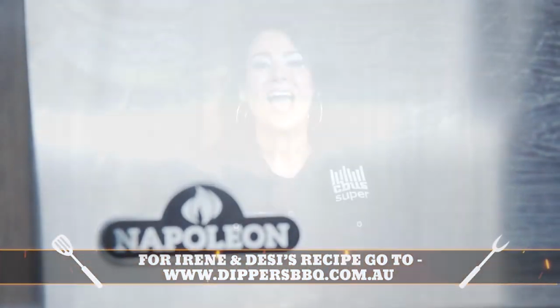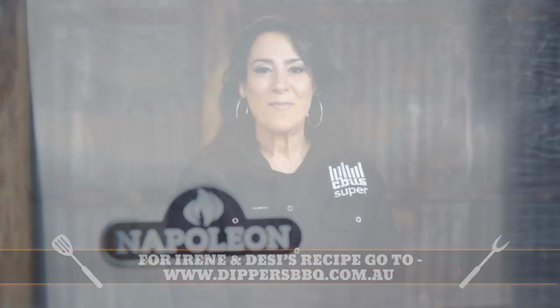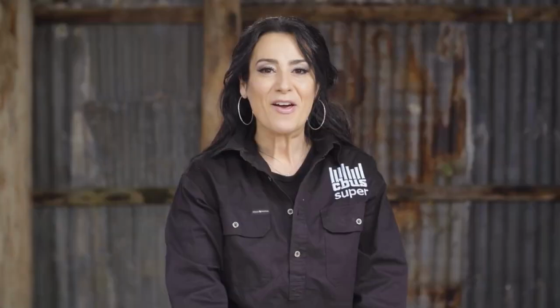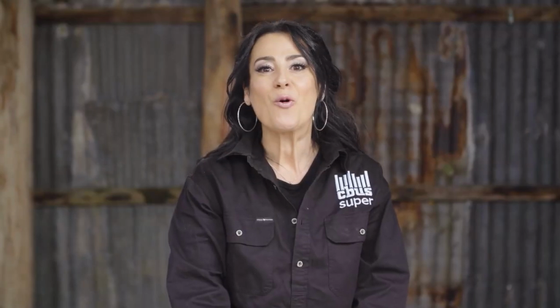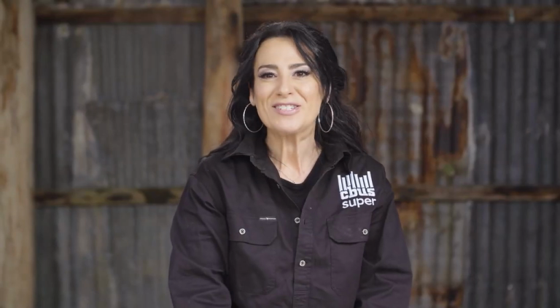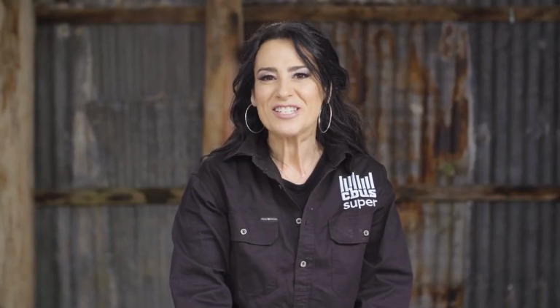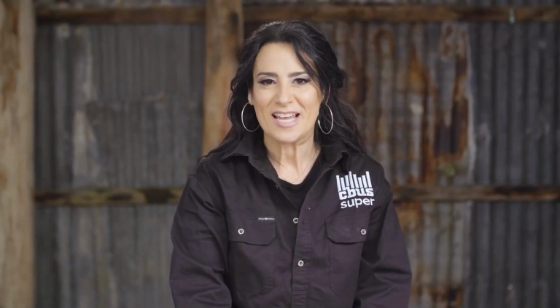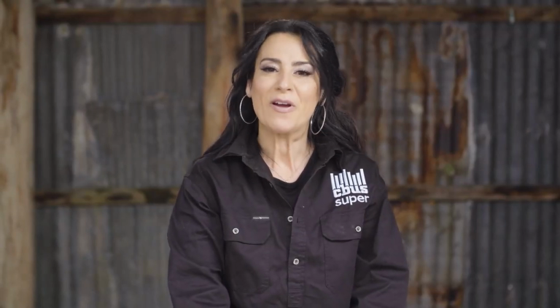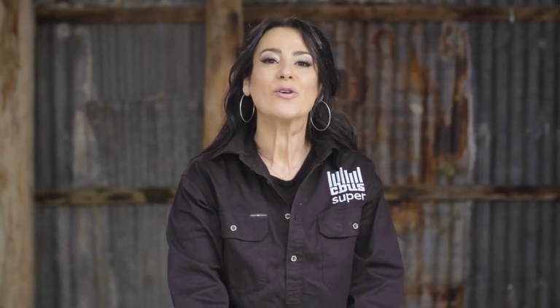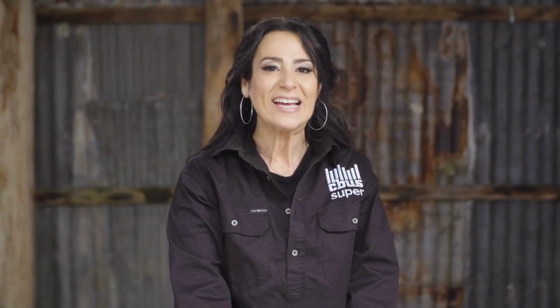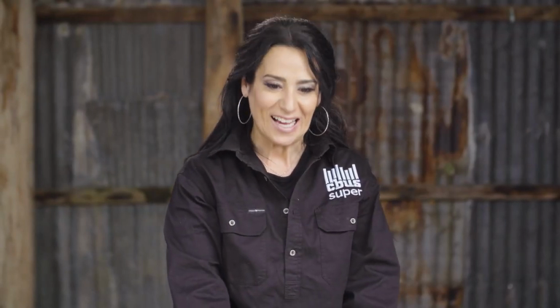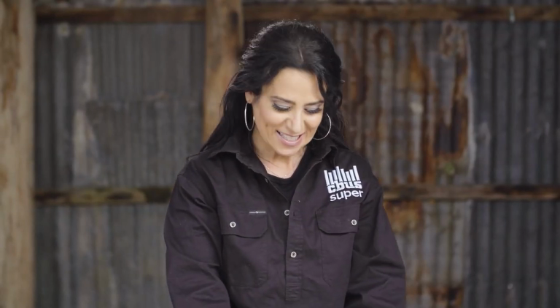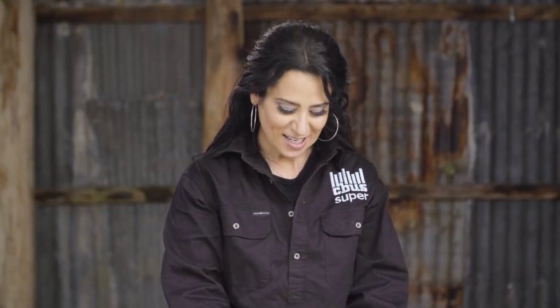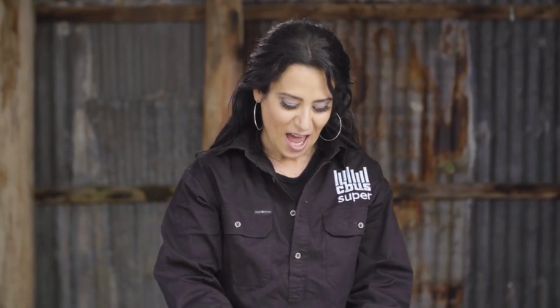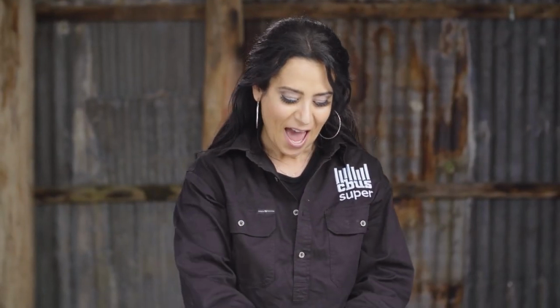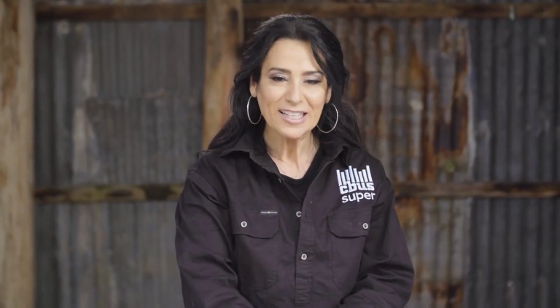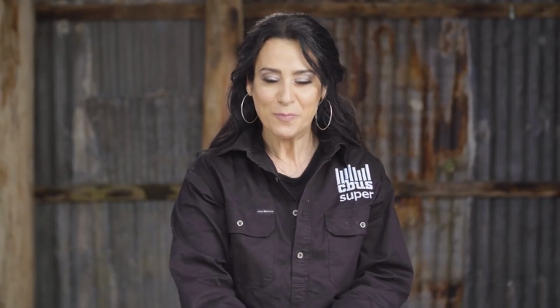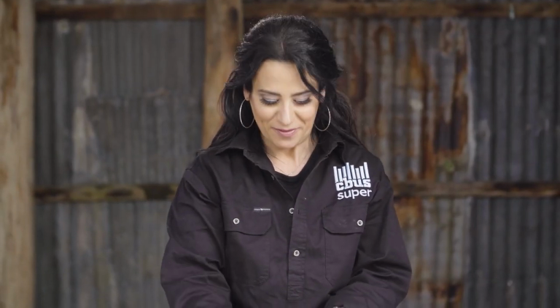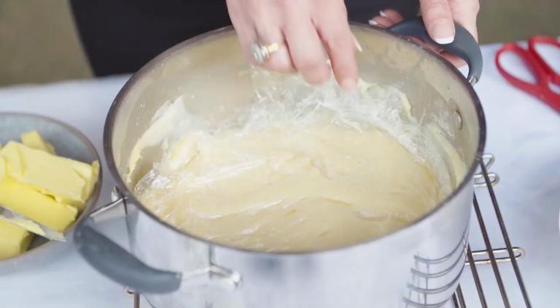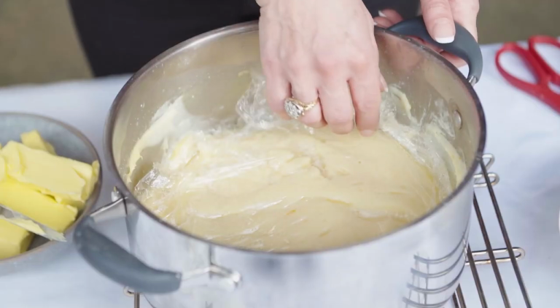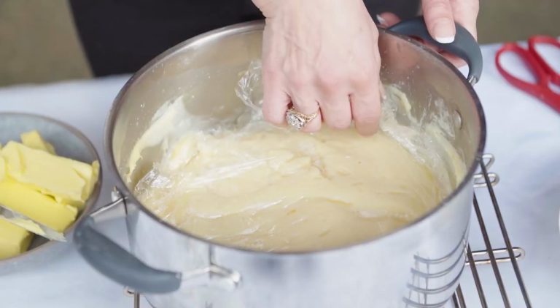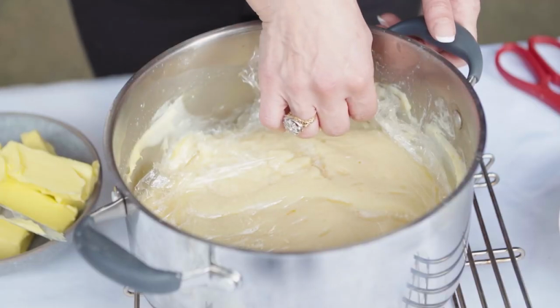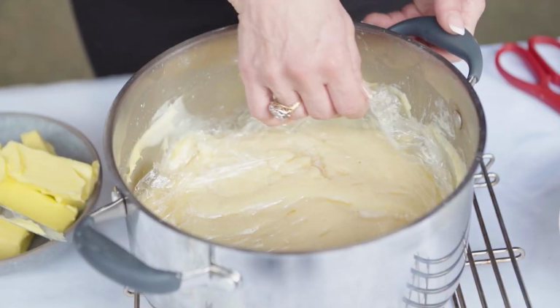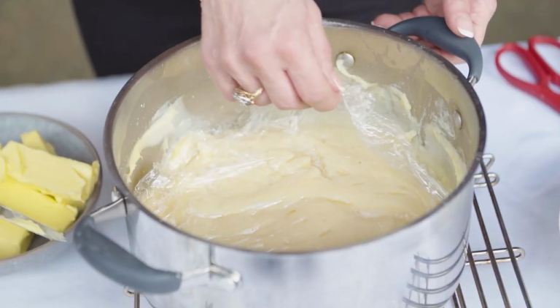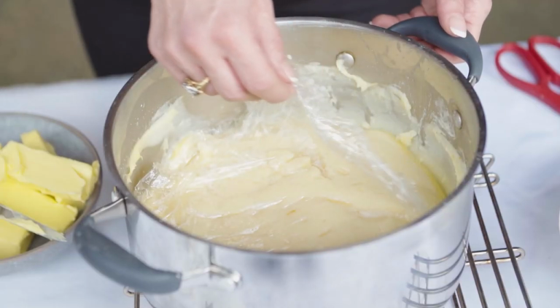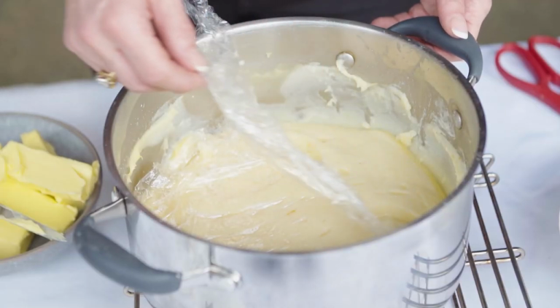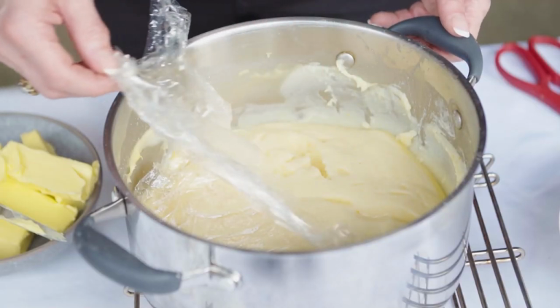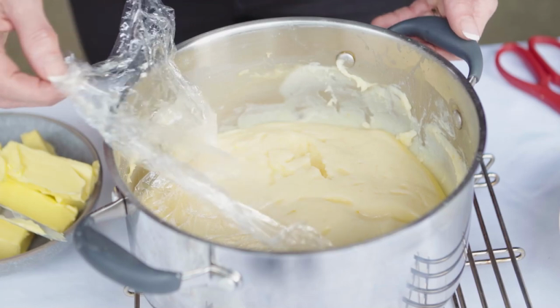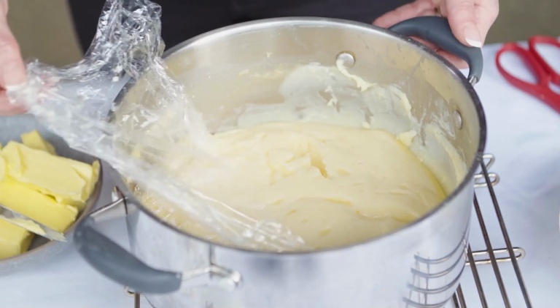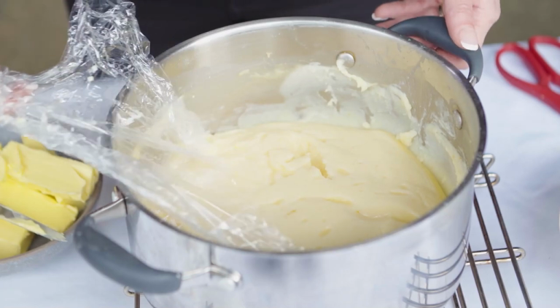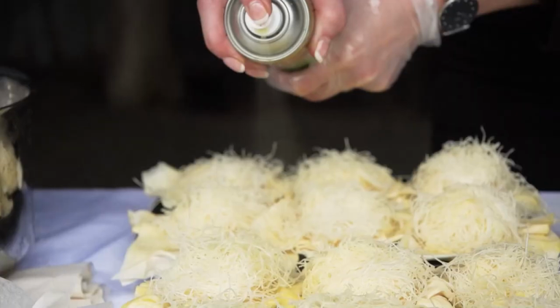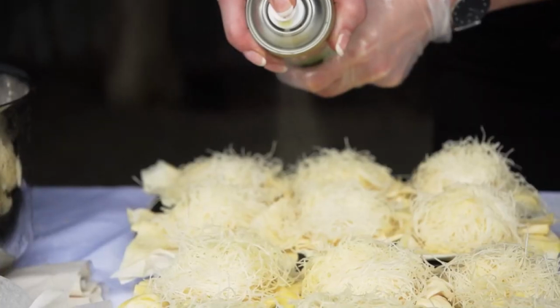Our mother always used to say when cooking custard, add a little bit of cling wrap just on top to avoid the crust forming.